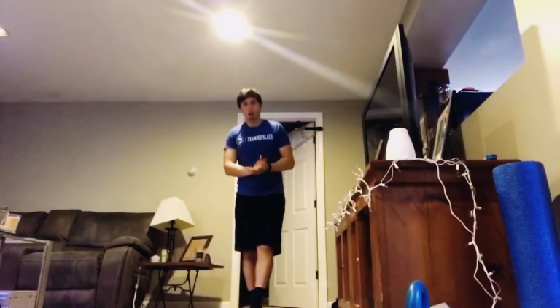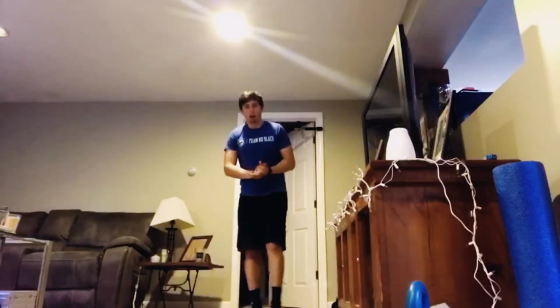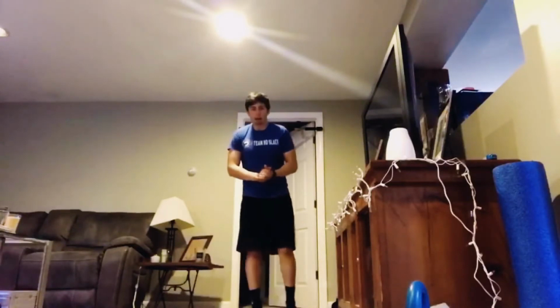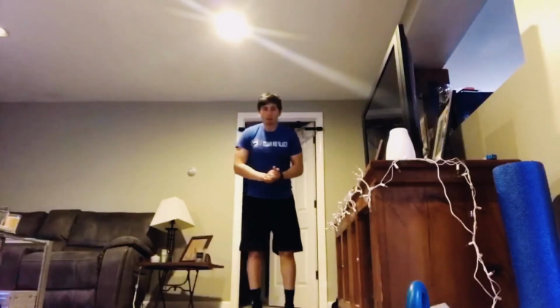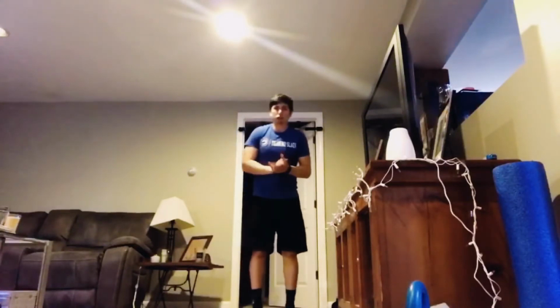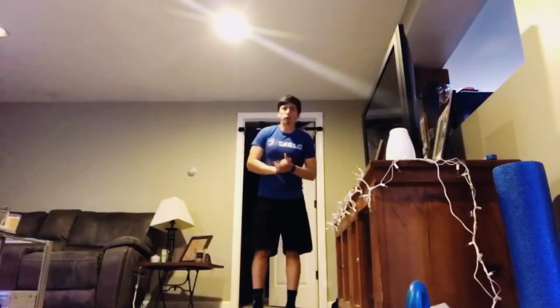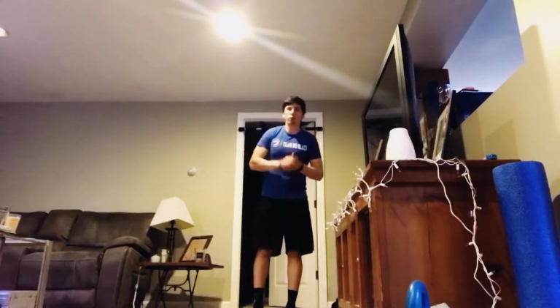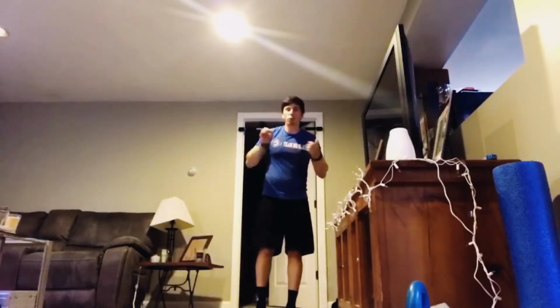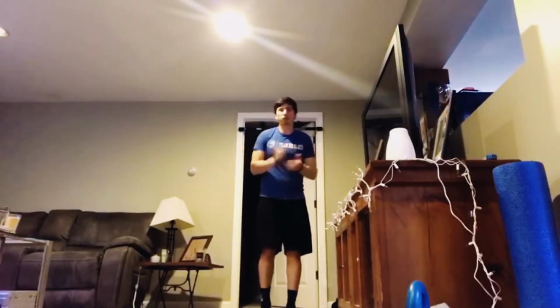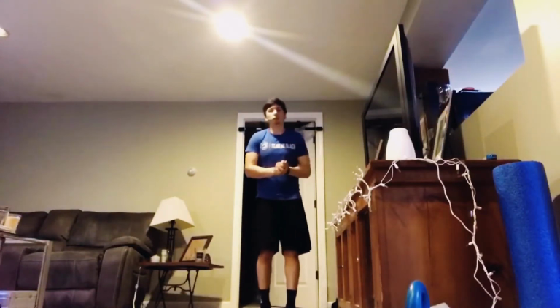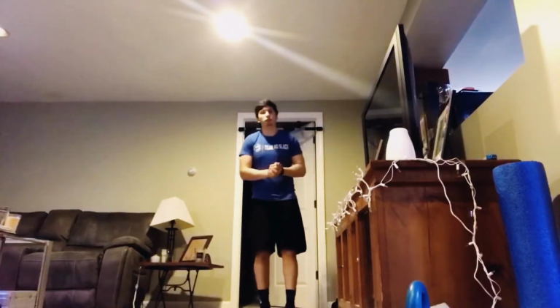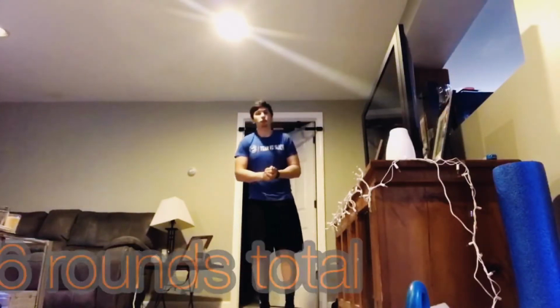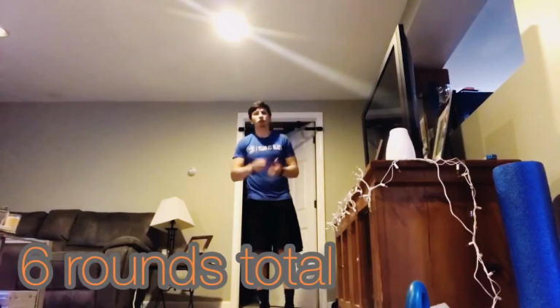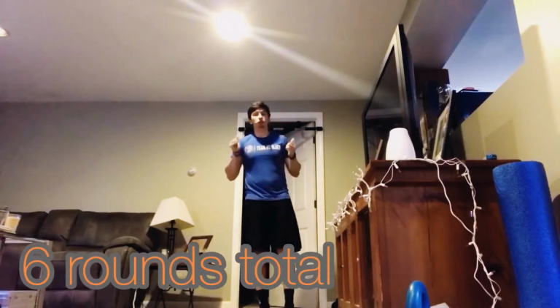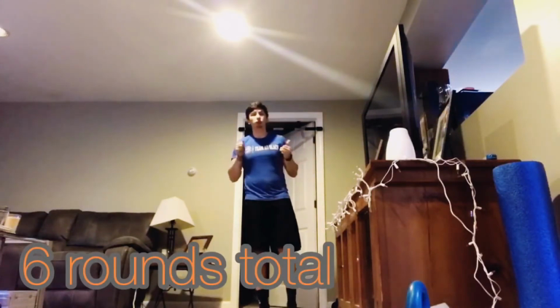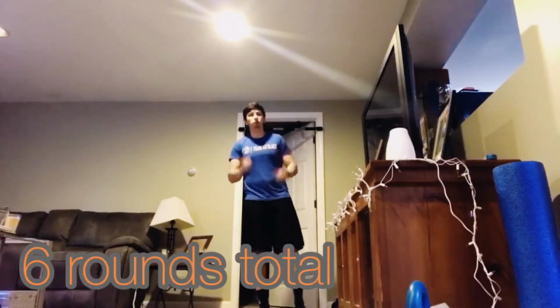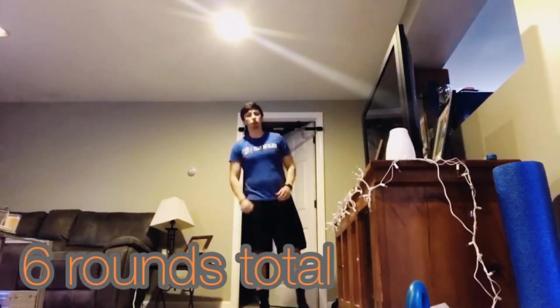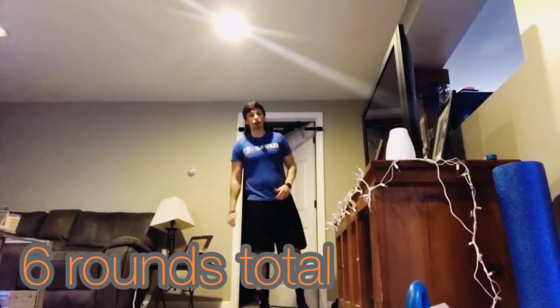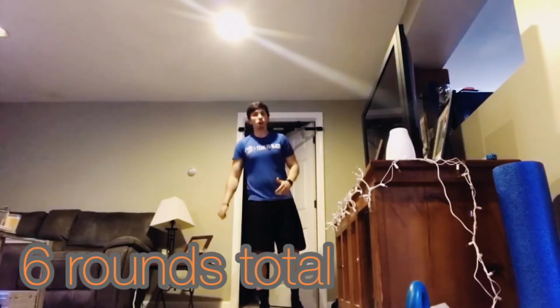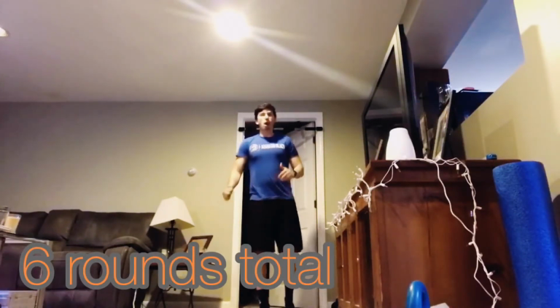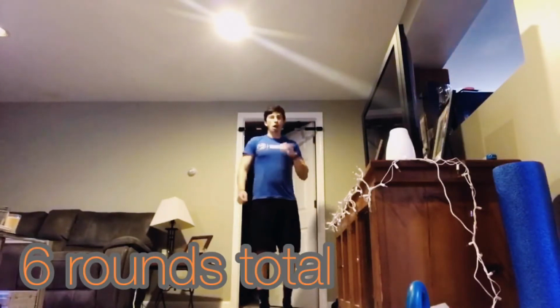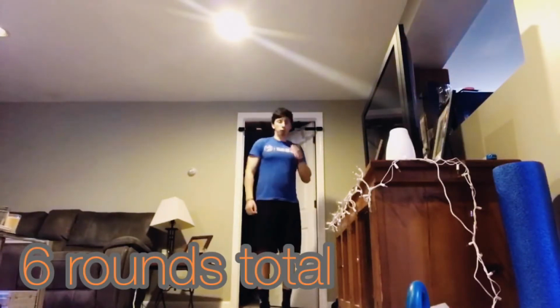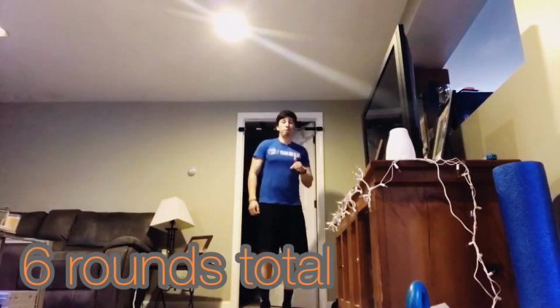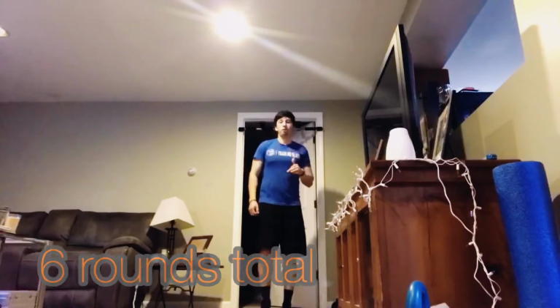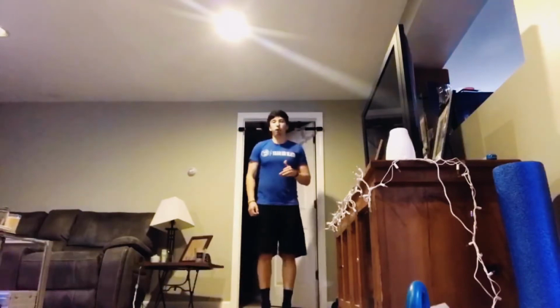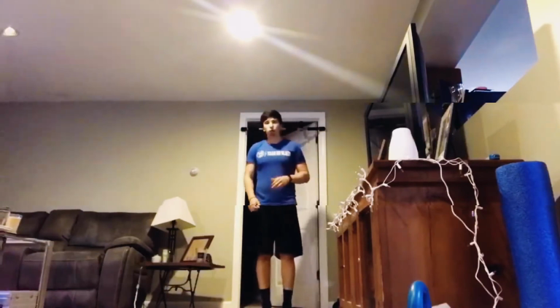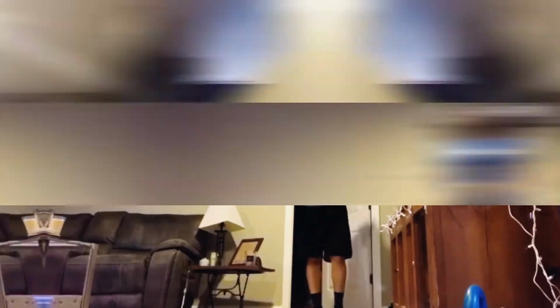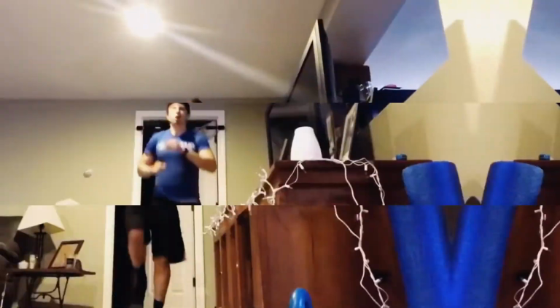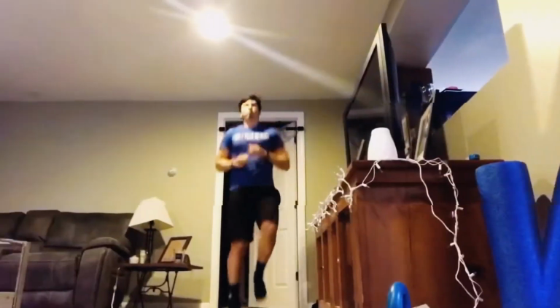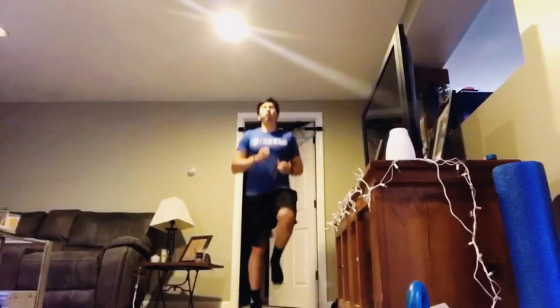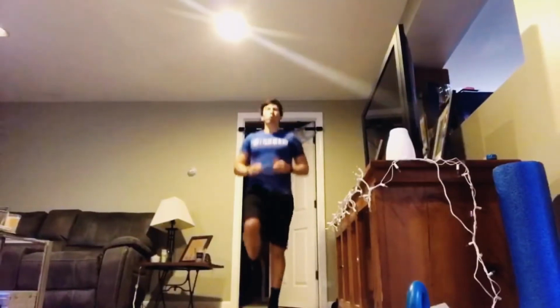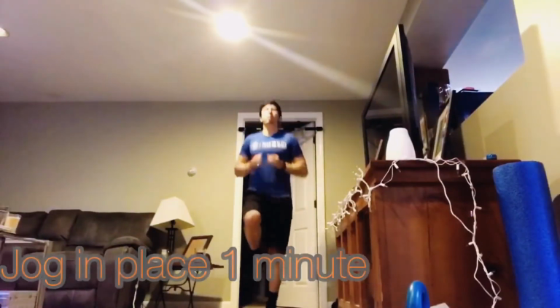Hey guys, this is Coach David from 4th Today for this week's YouTube Ninja Workout. So it's going to be 6 rounds, I'm going to play this for 1 minute.